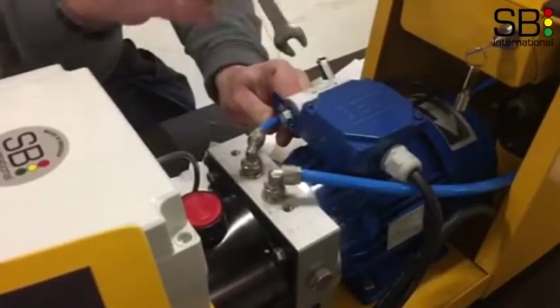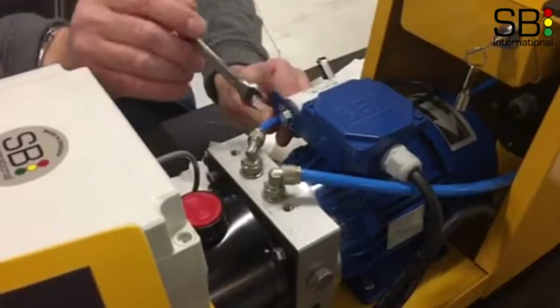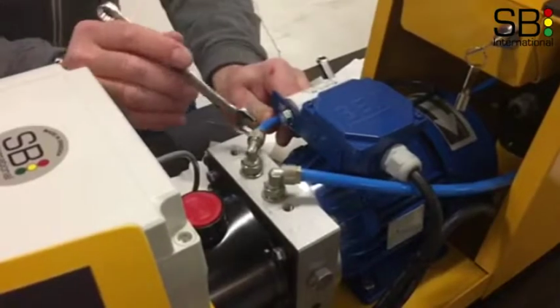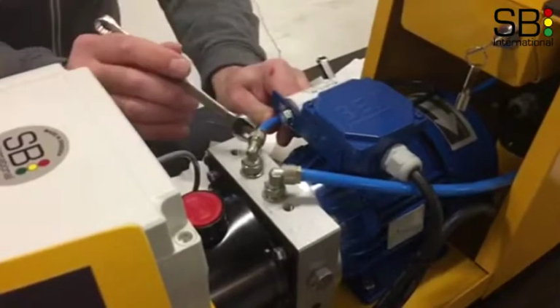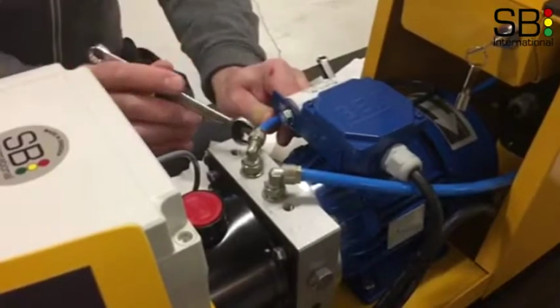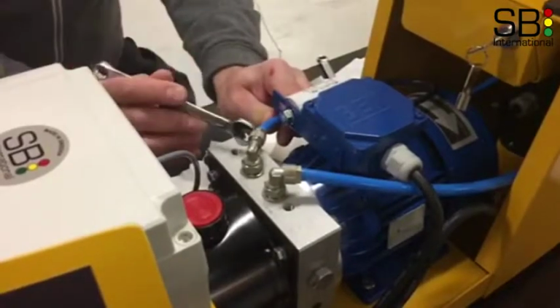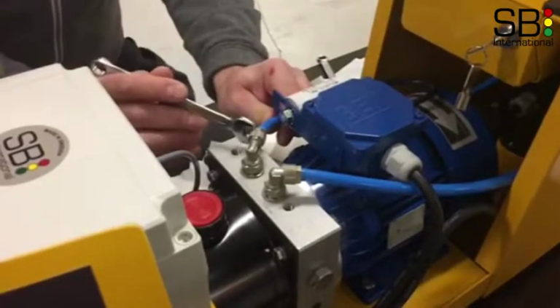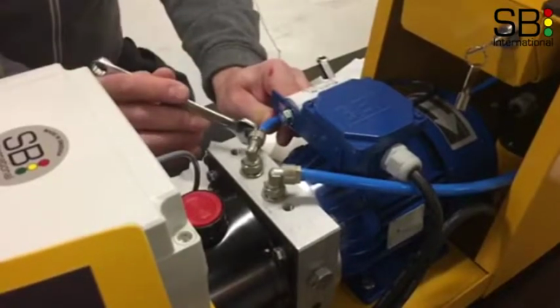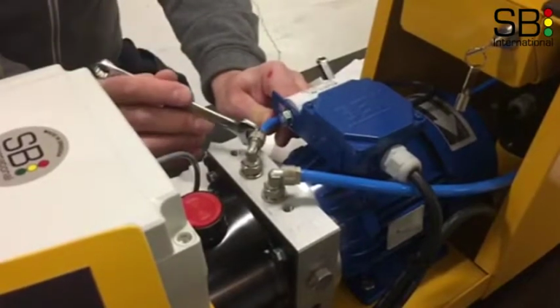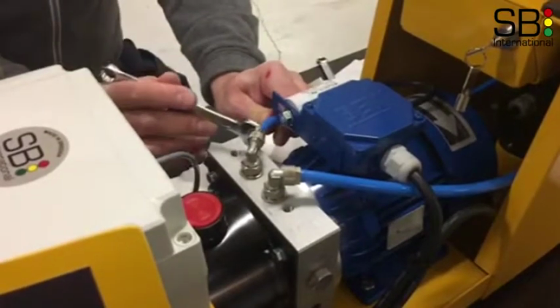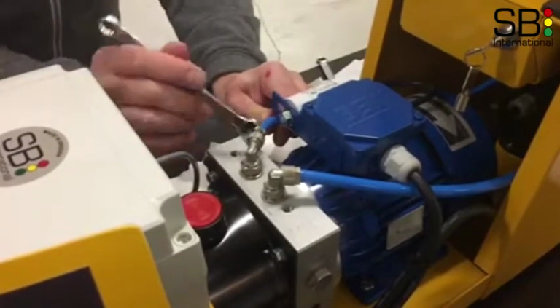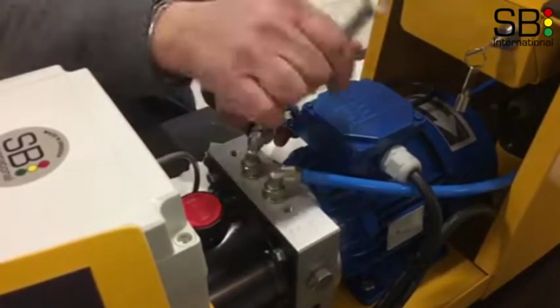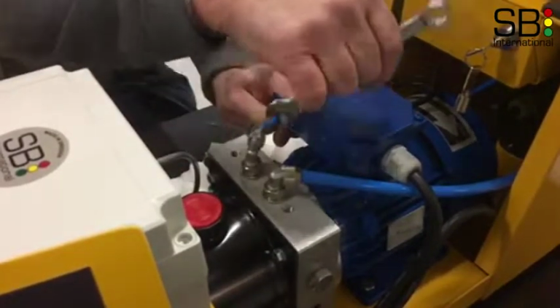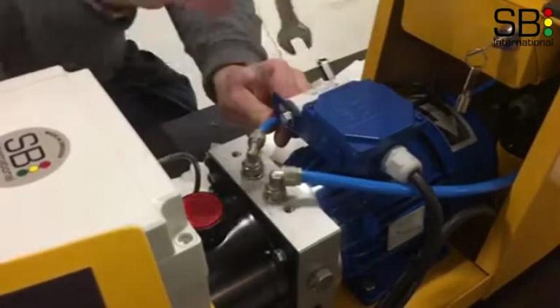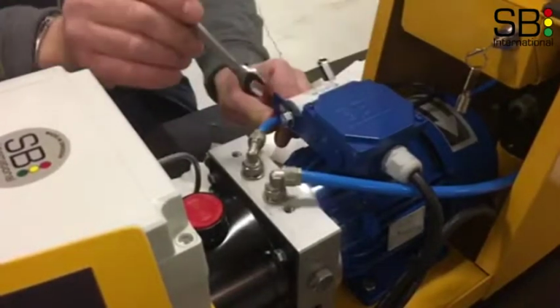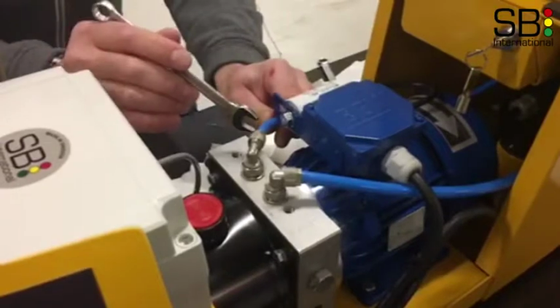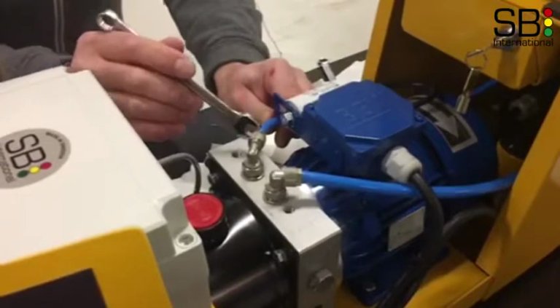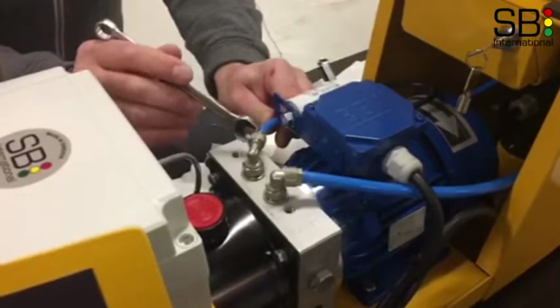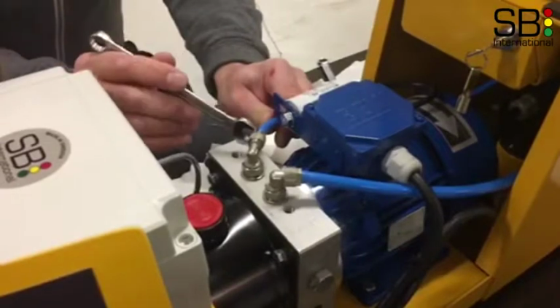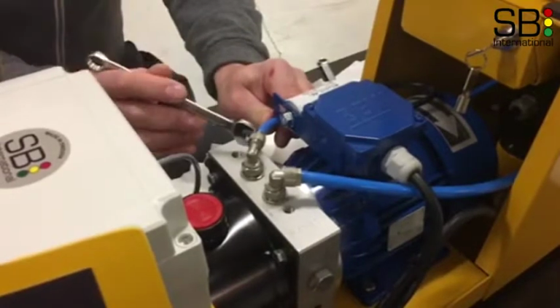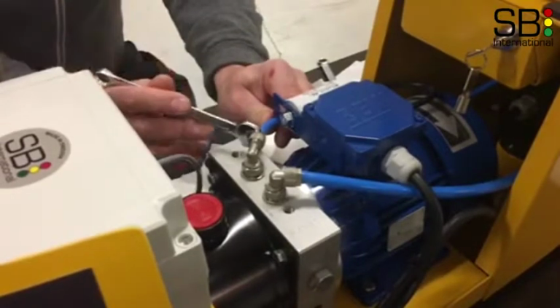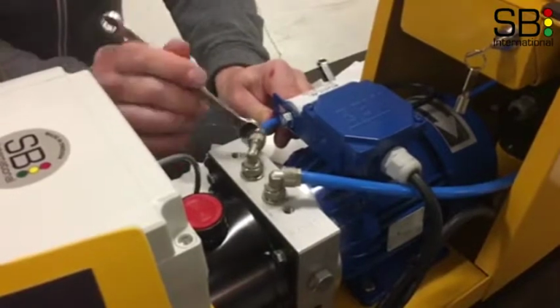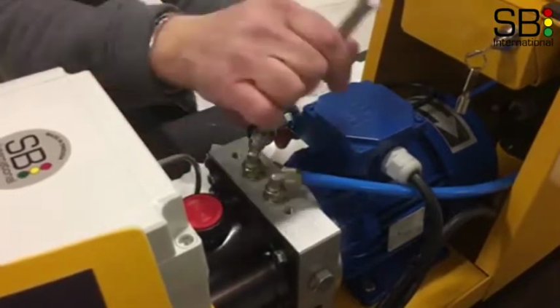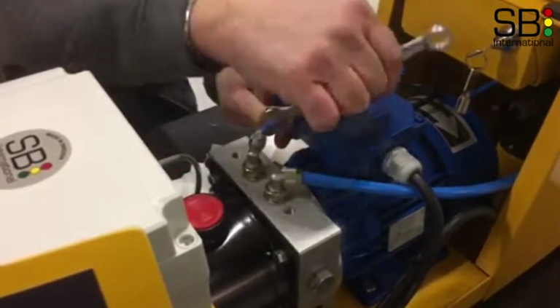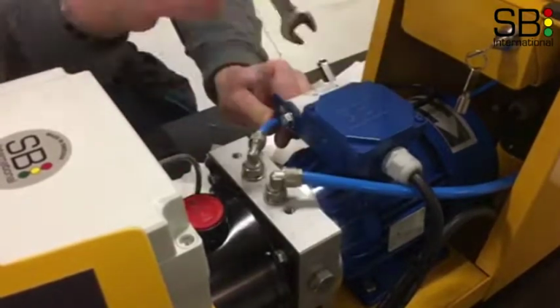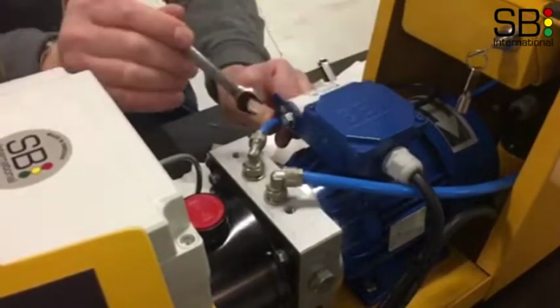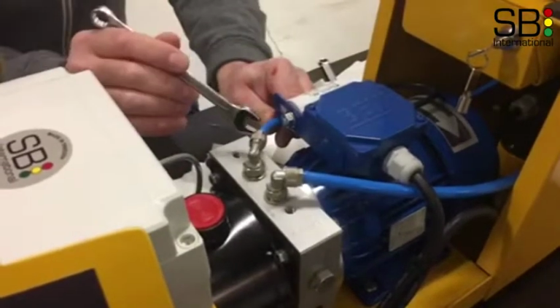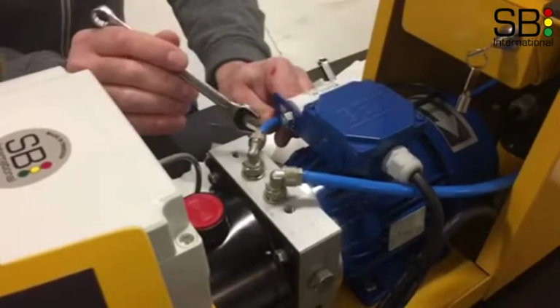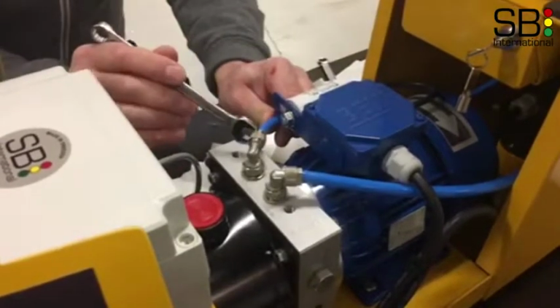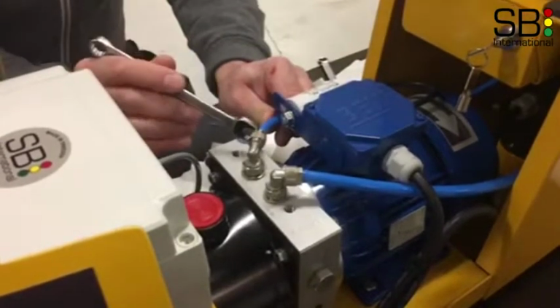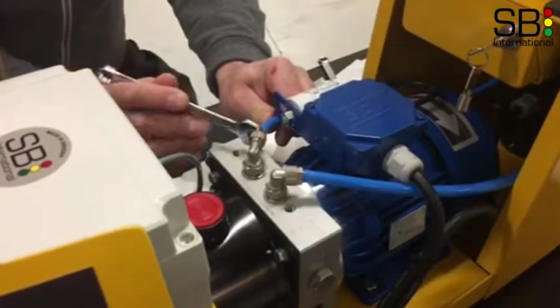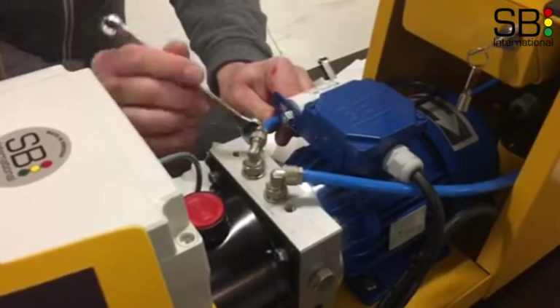Release the adapter from the connection block, first with tongue pliers and then by hand.